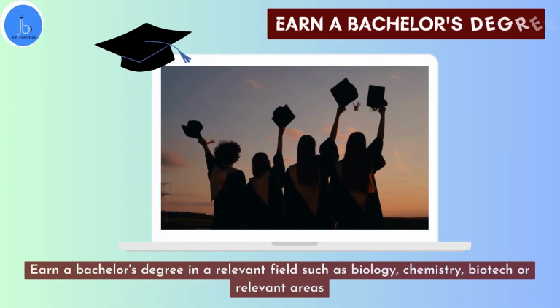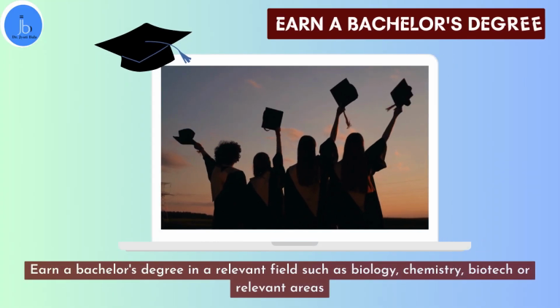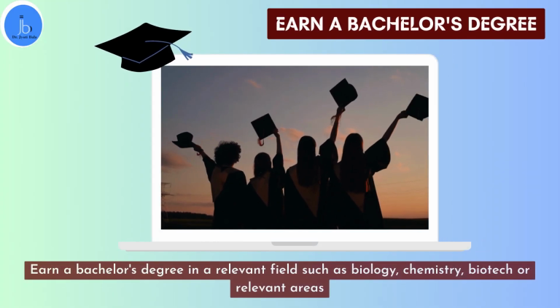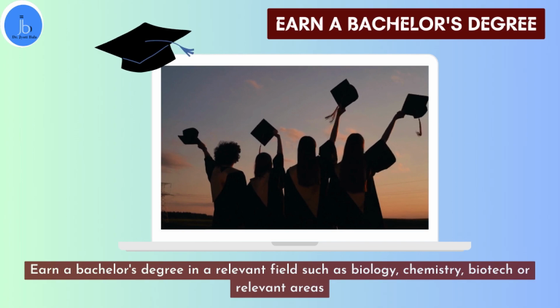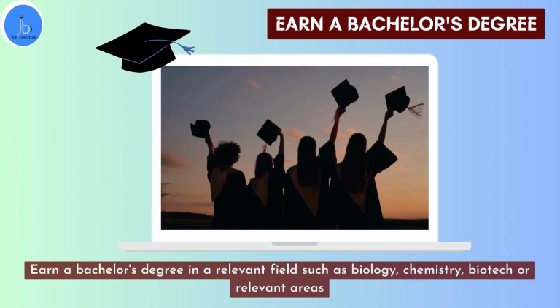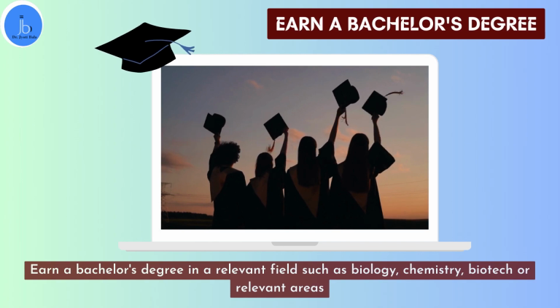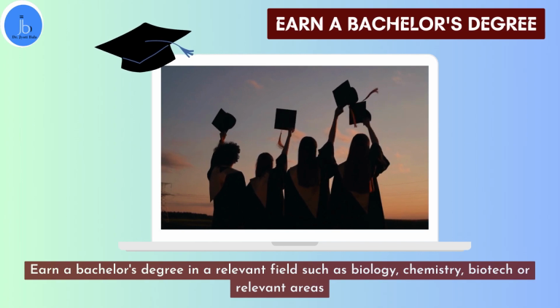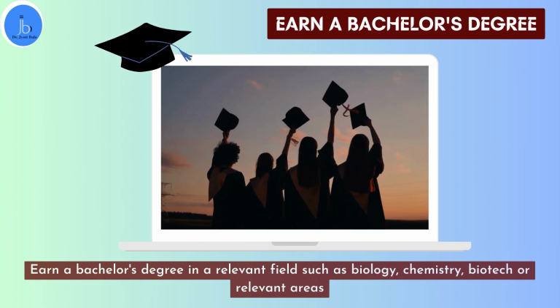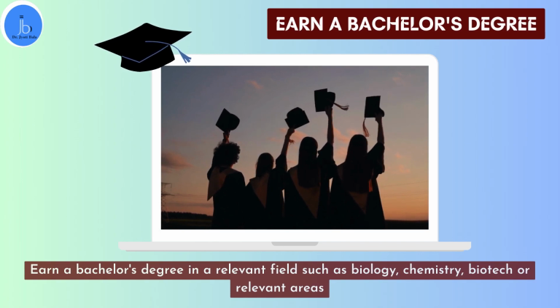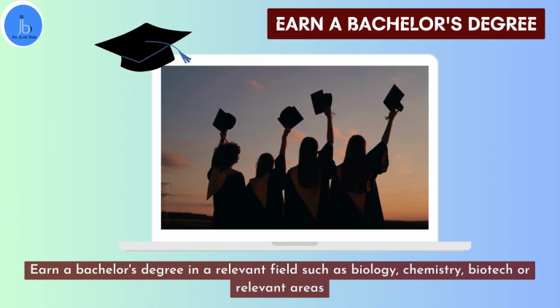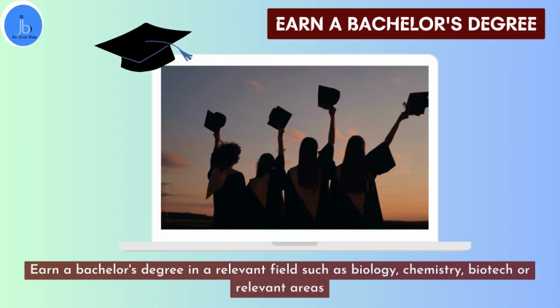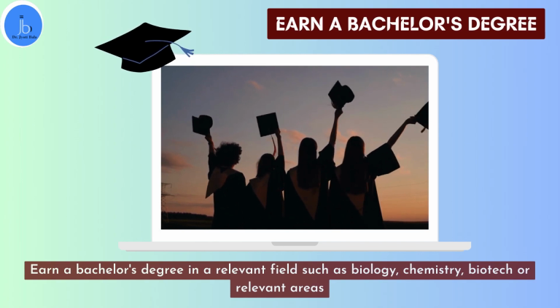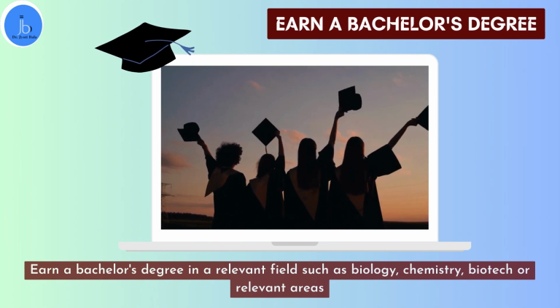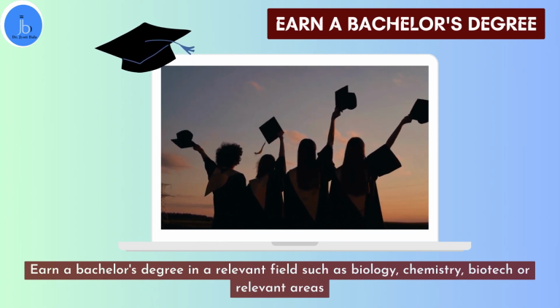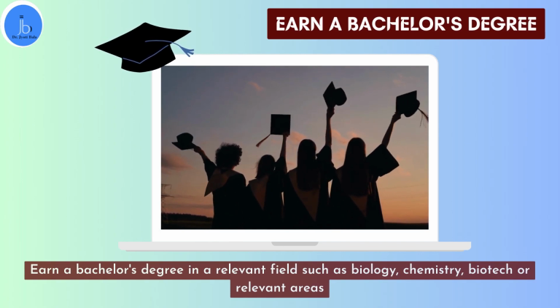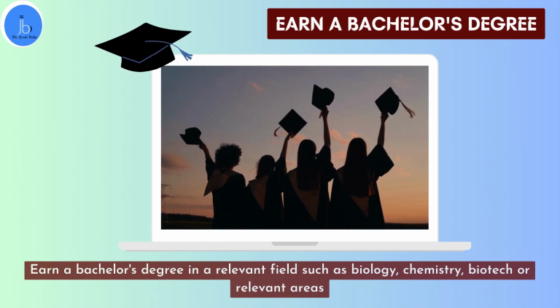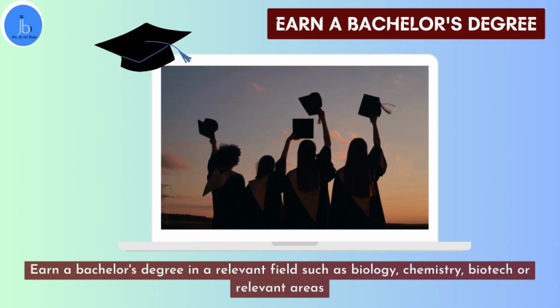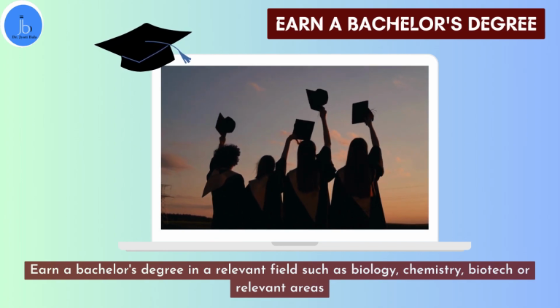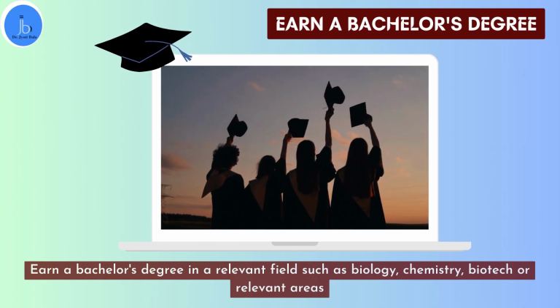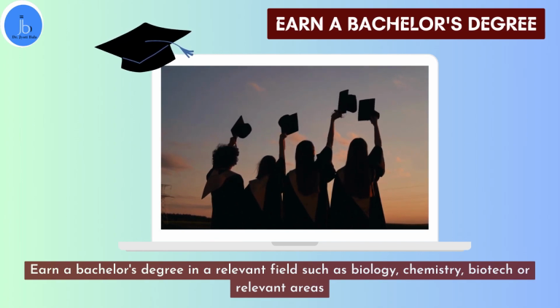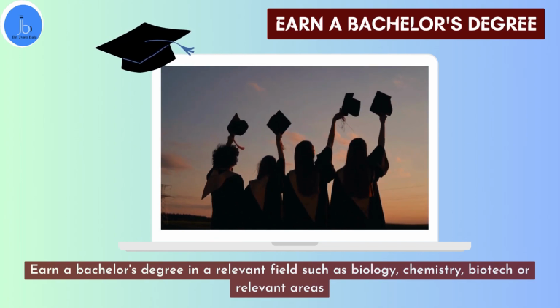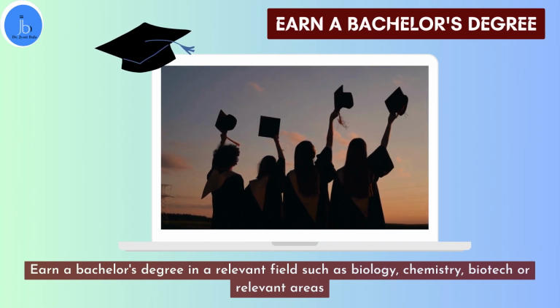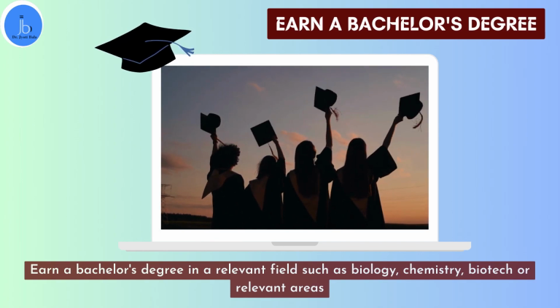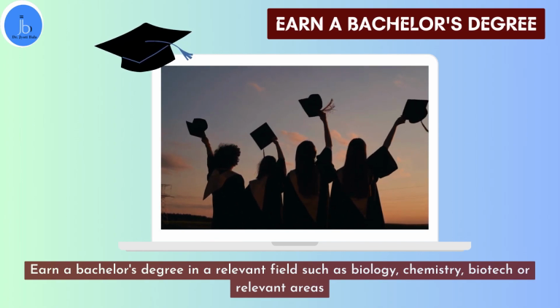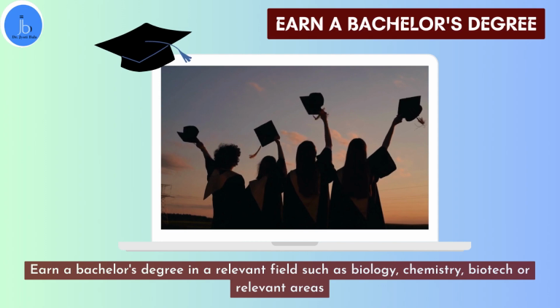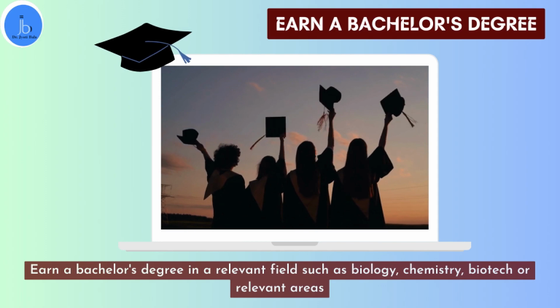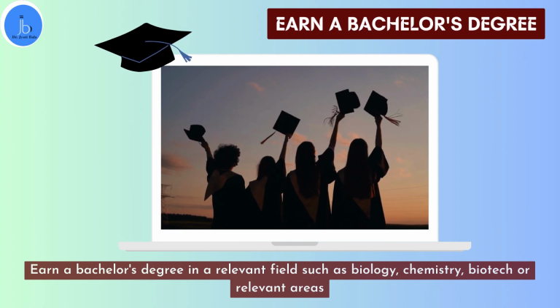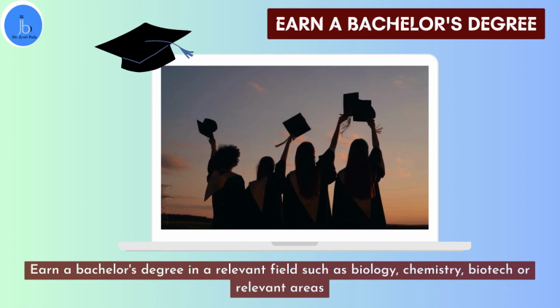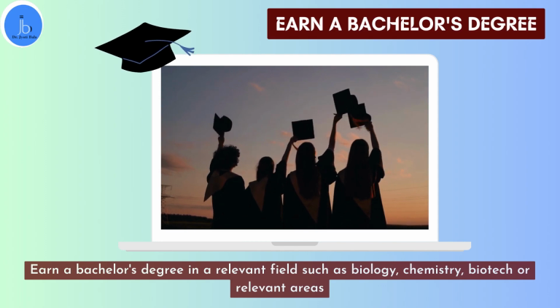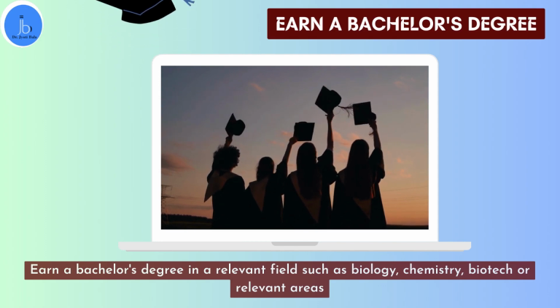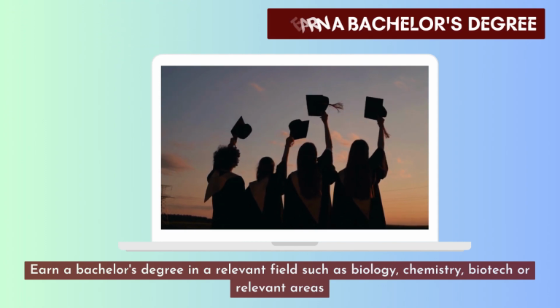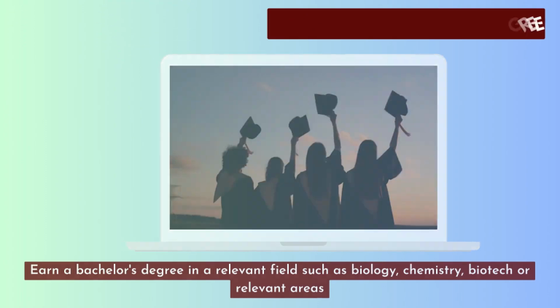Firstly, earn a bachelor's degree in a relevant area such as biology, chemistry, biotech, biochemistry, genetics, etc.